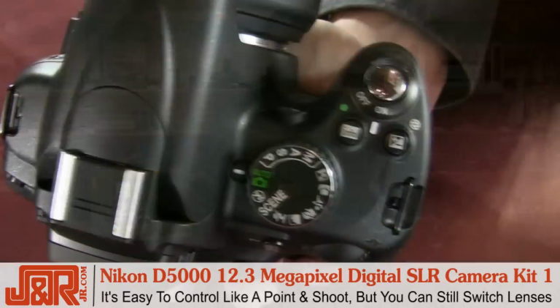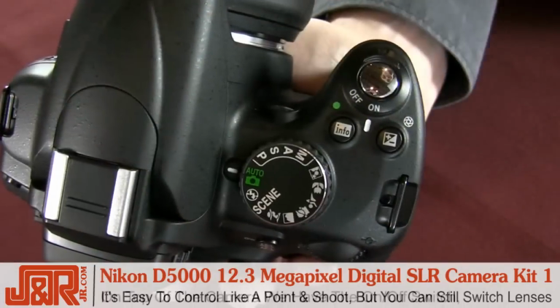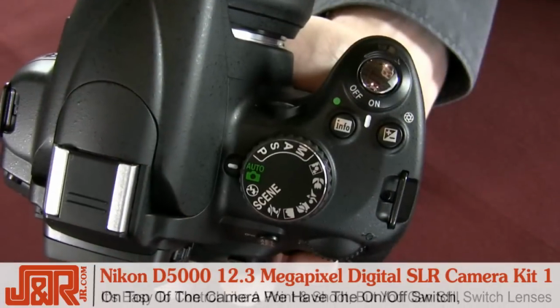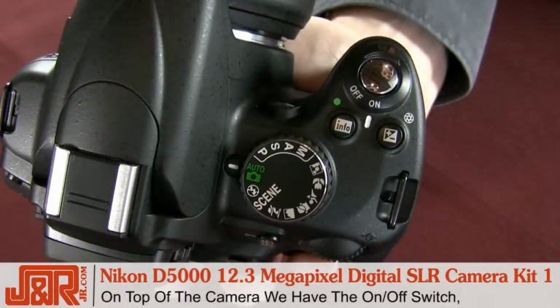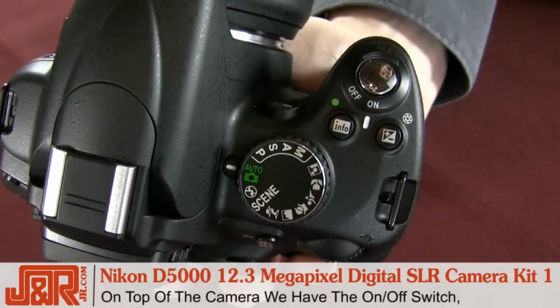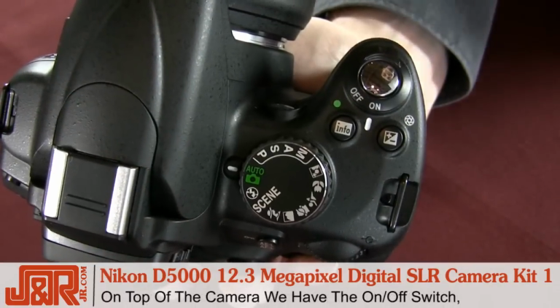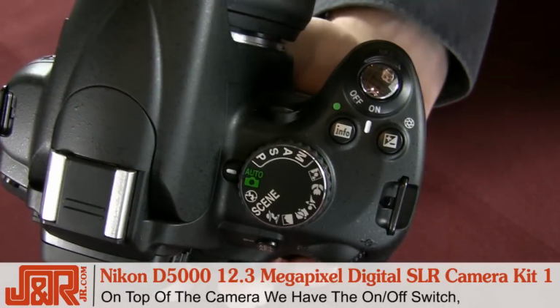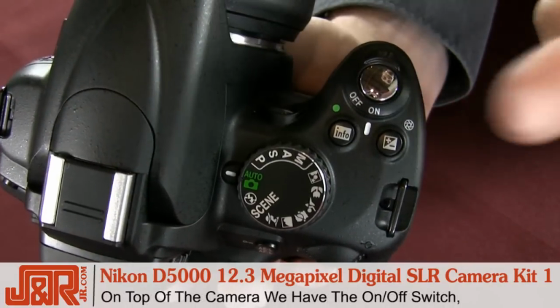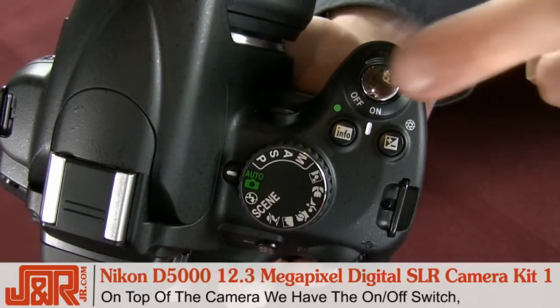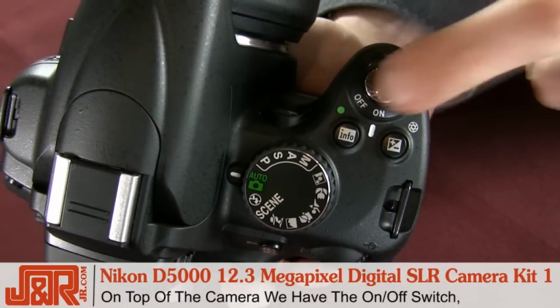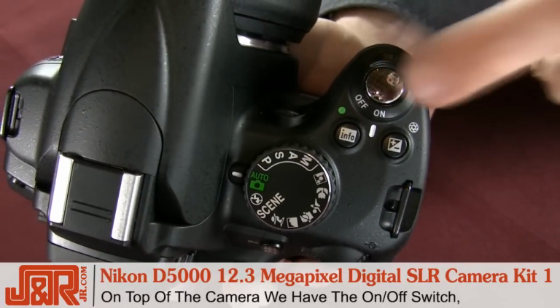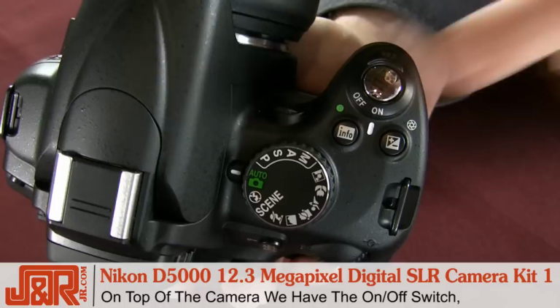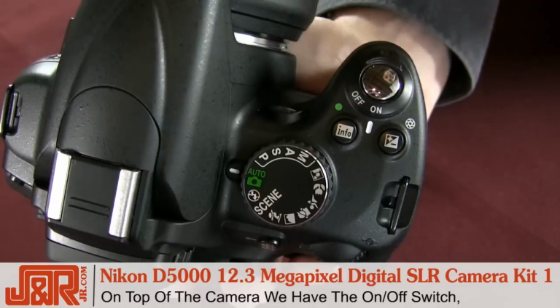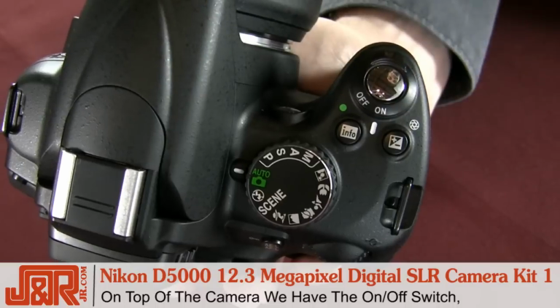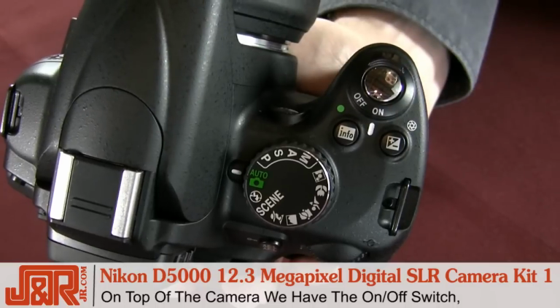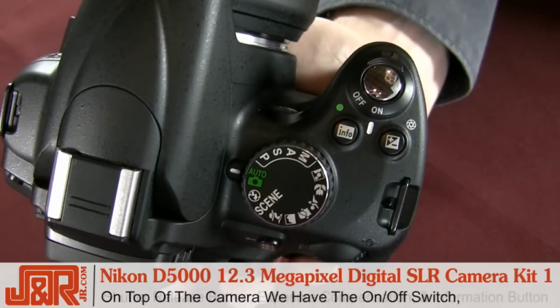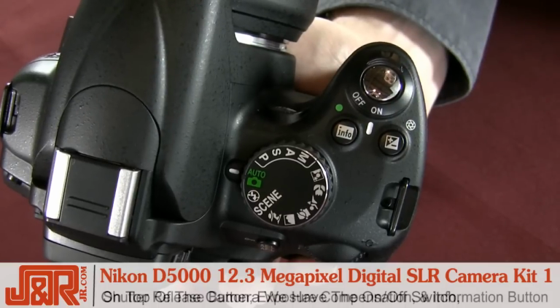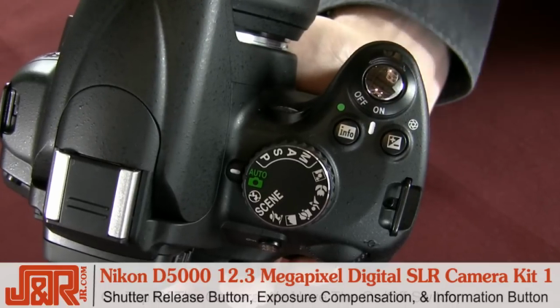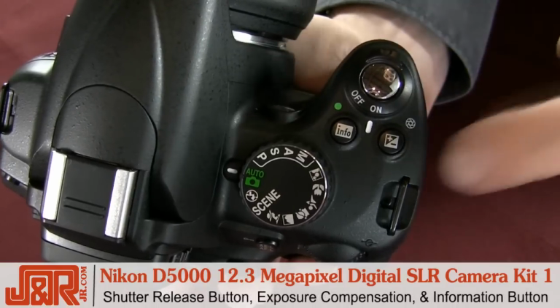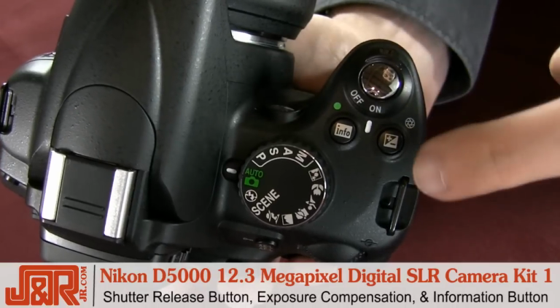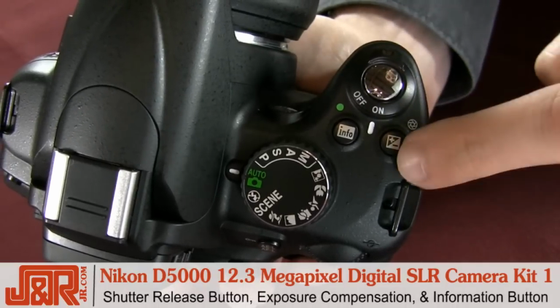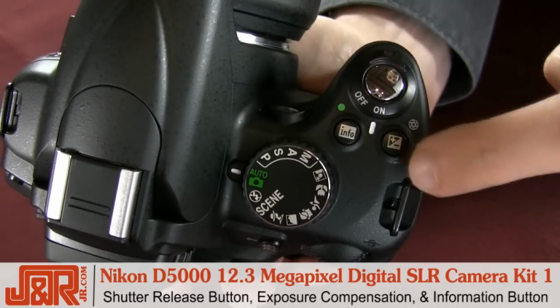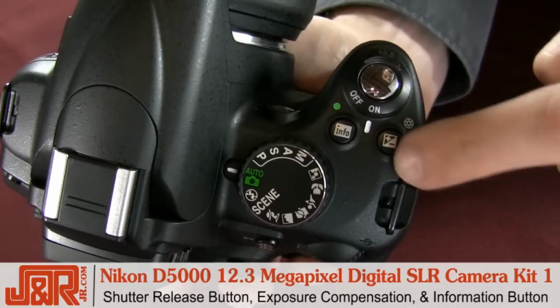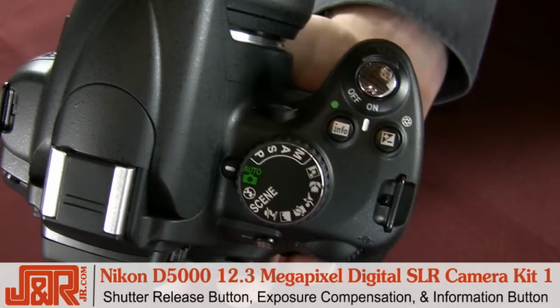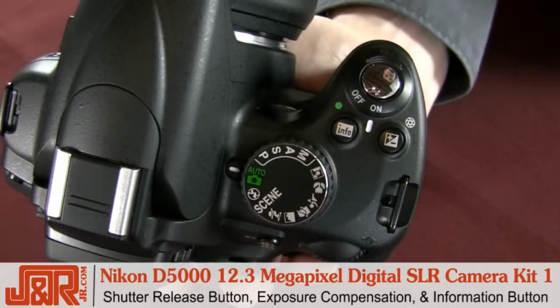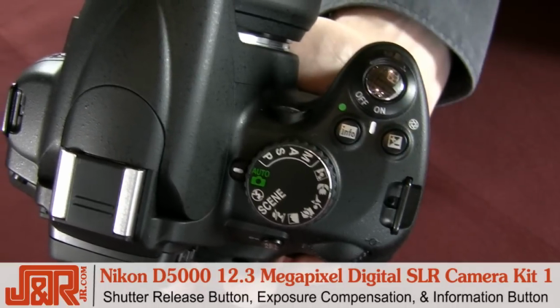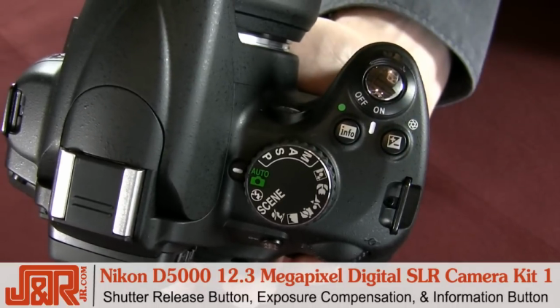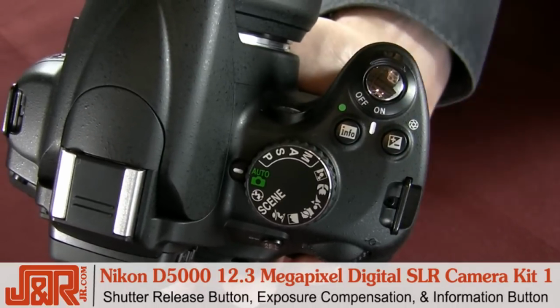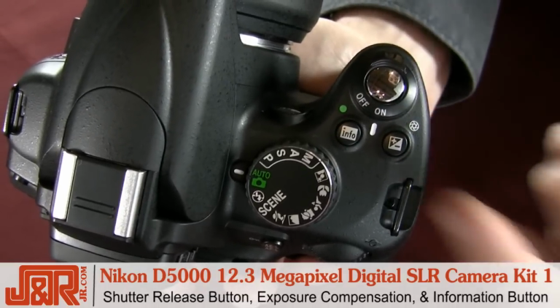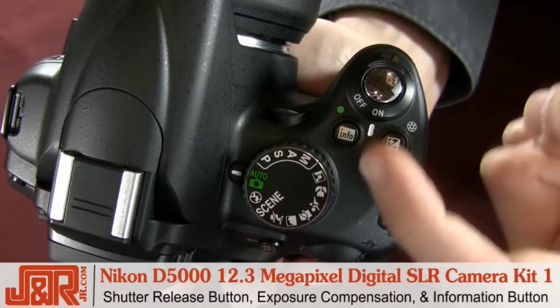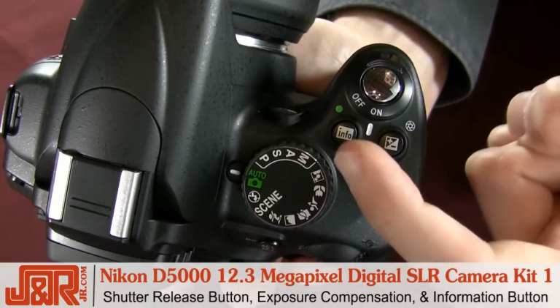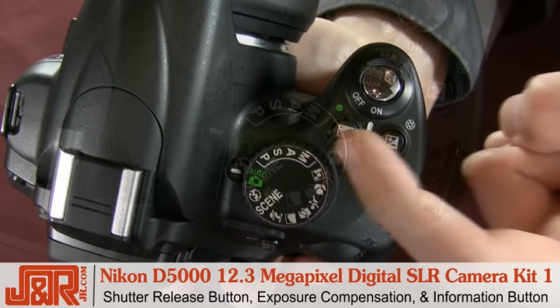Taking a look at the top of the camera — here's your on/off switch, shutter release button, exposure compensation, and the information button.